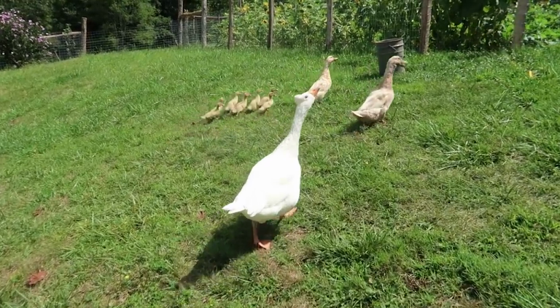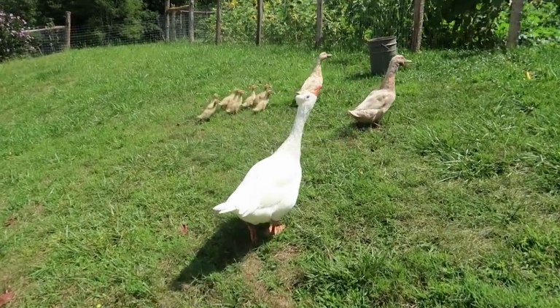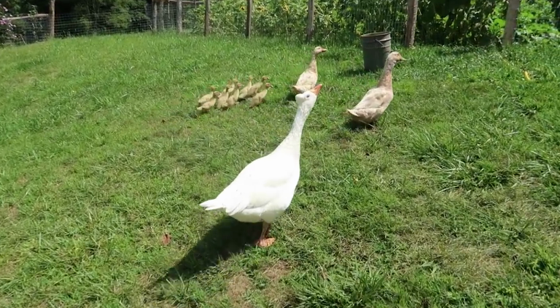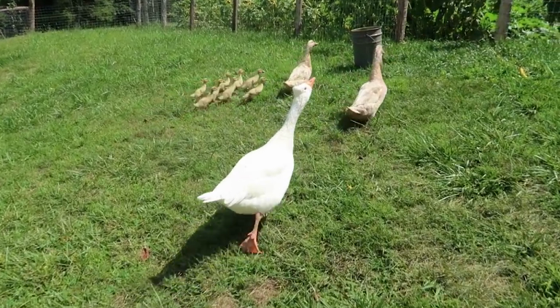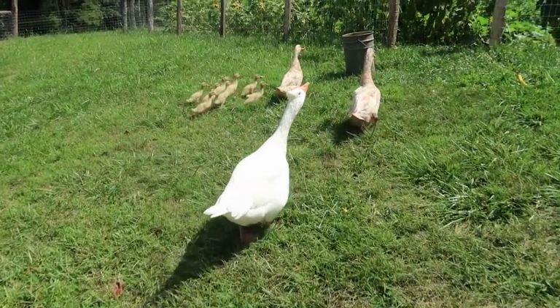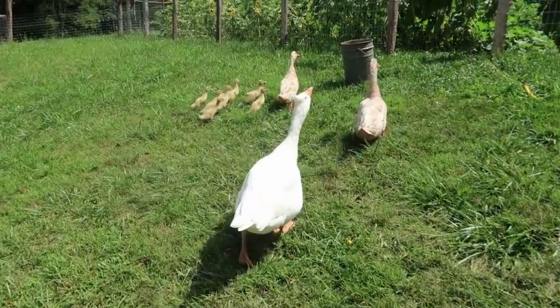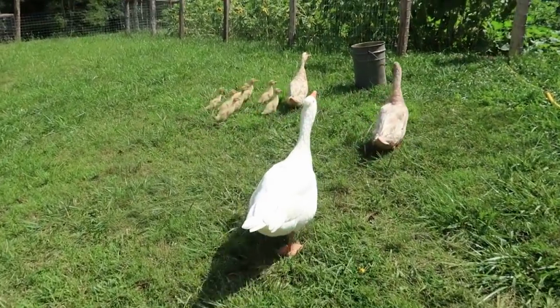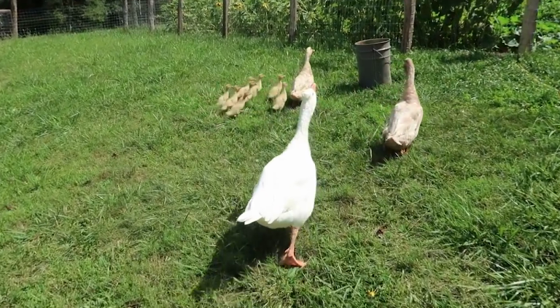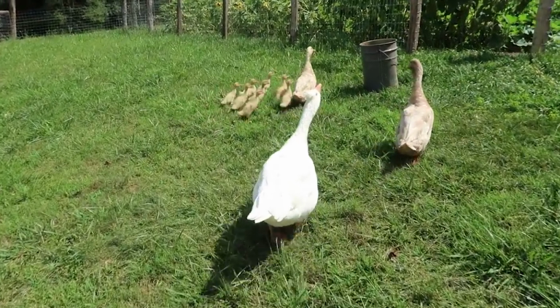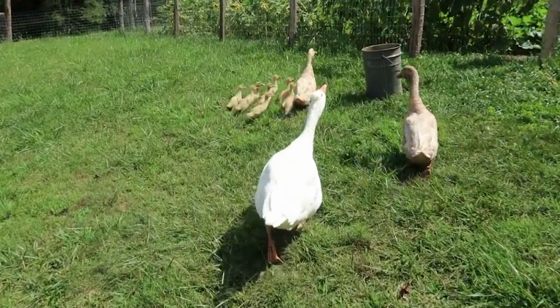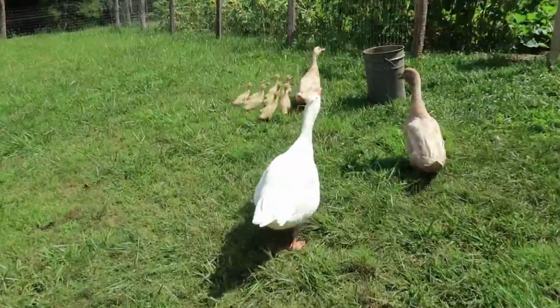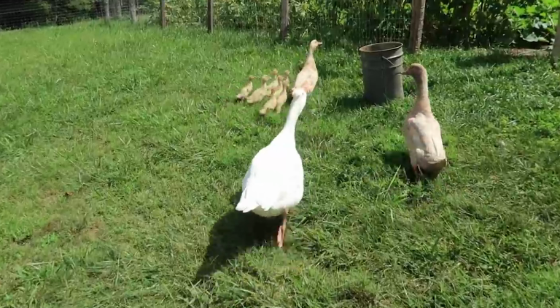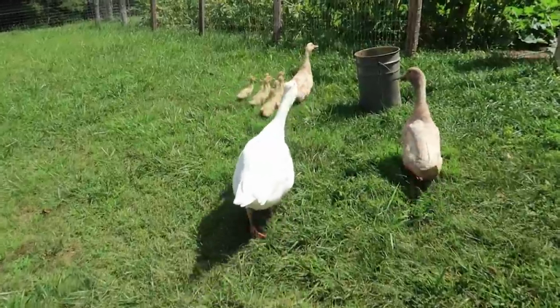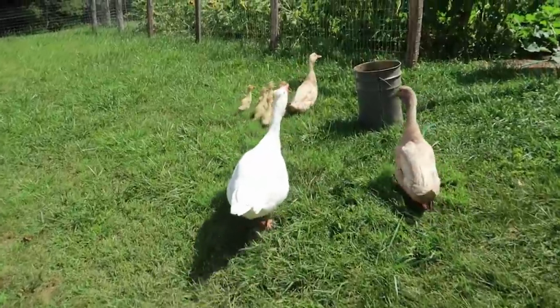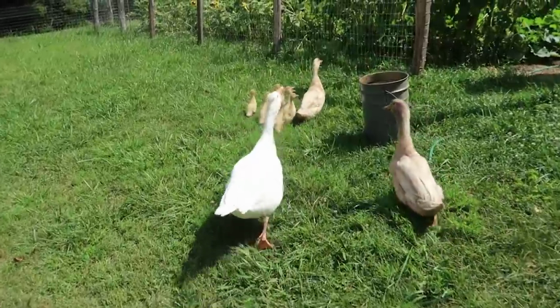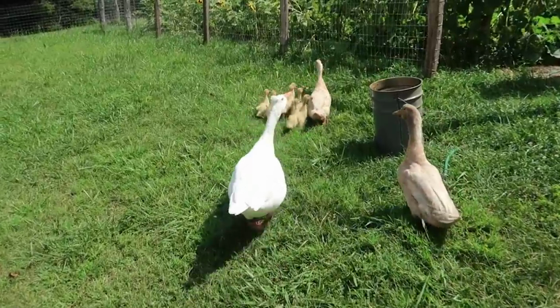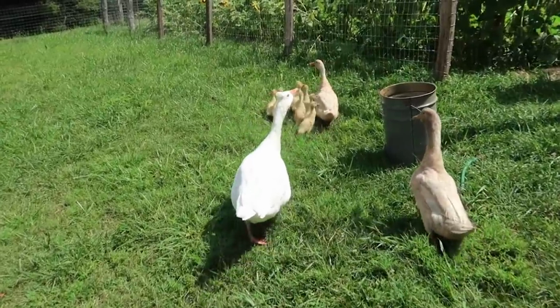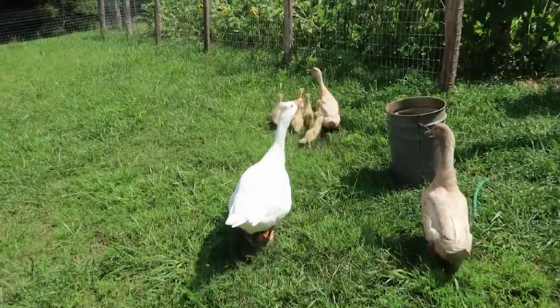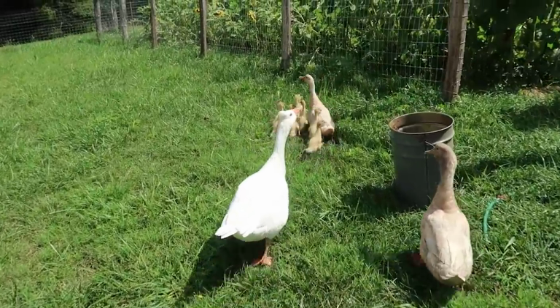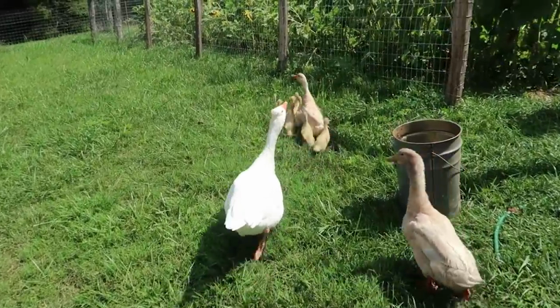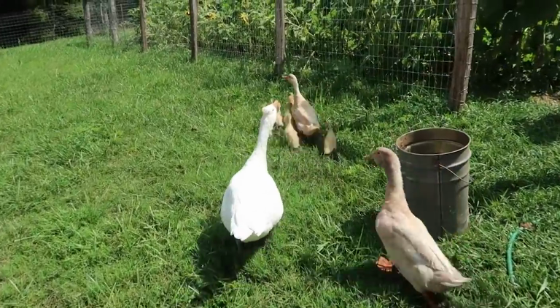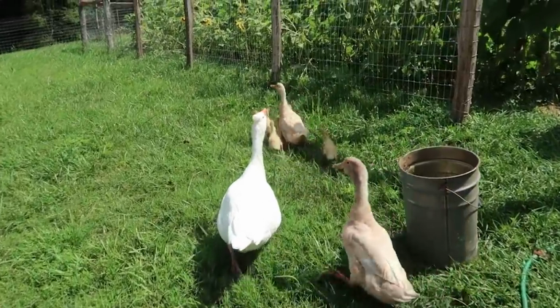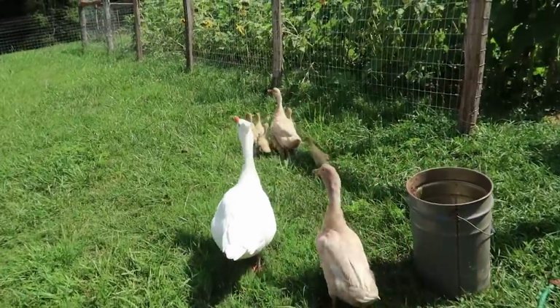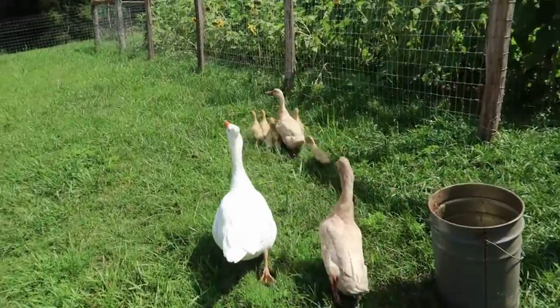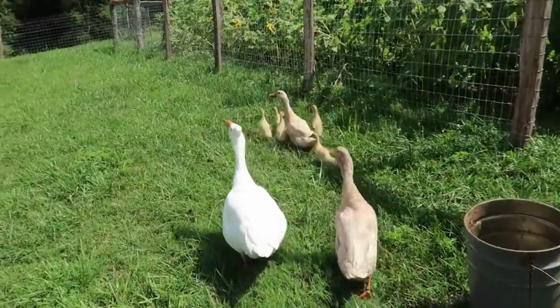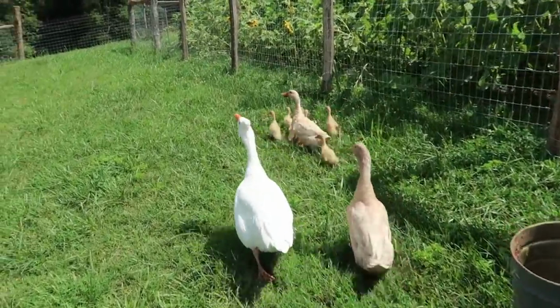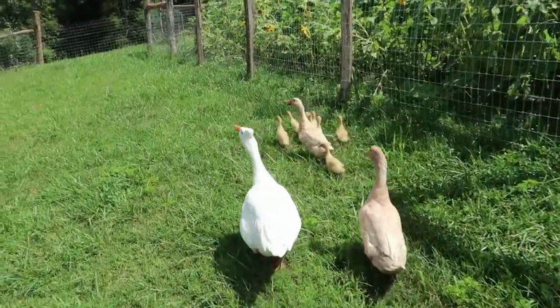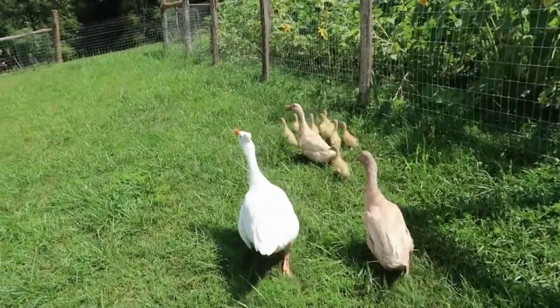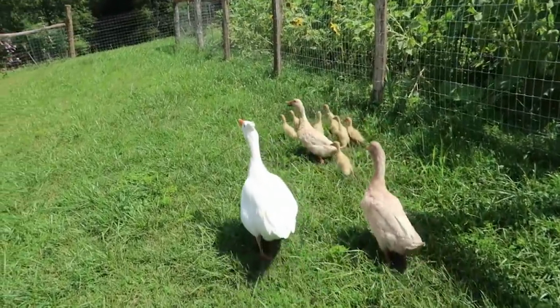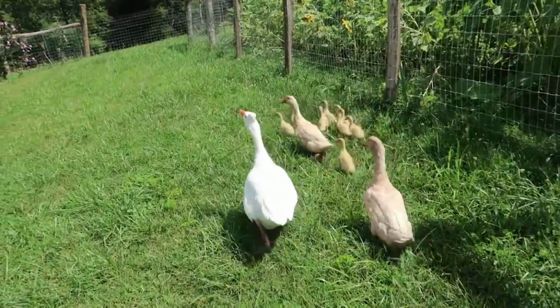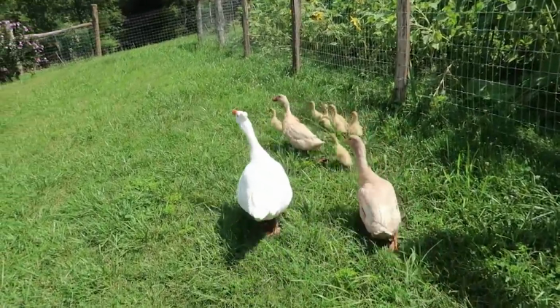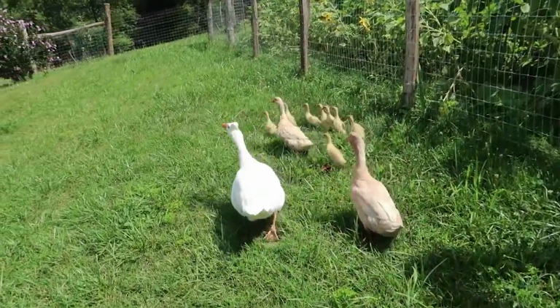Donald, the two ducks, and all the ducklings are just roaming the yard.